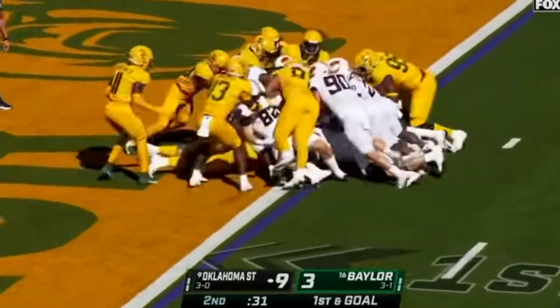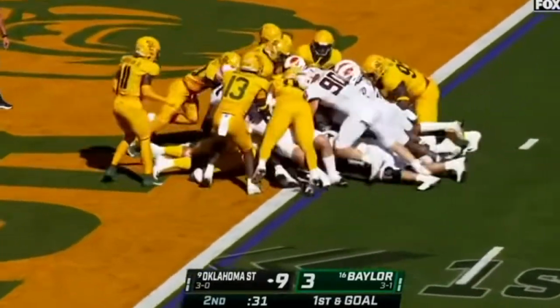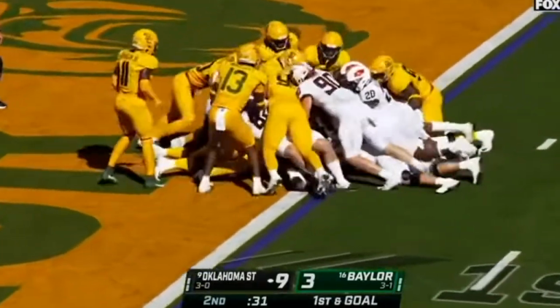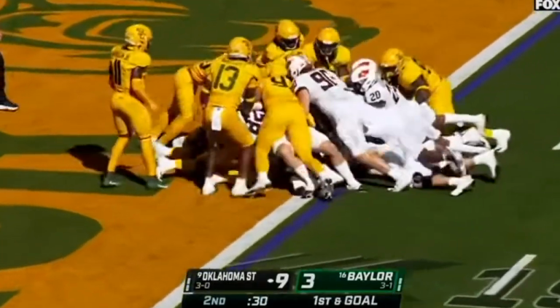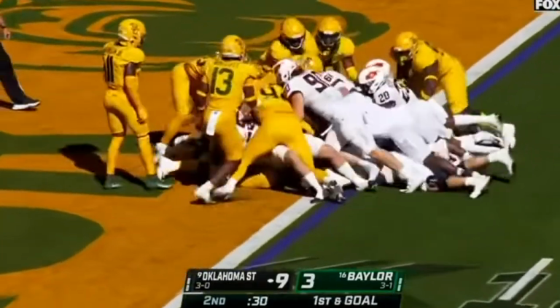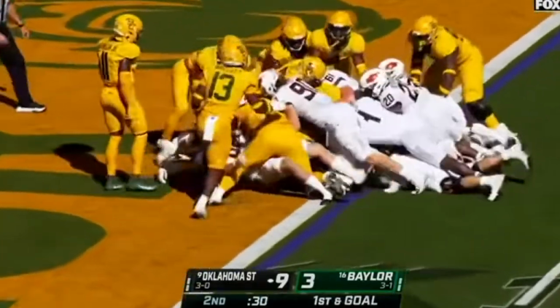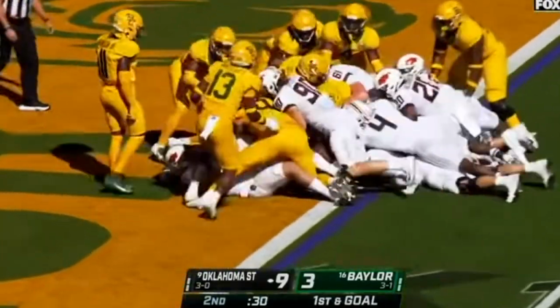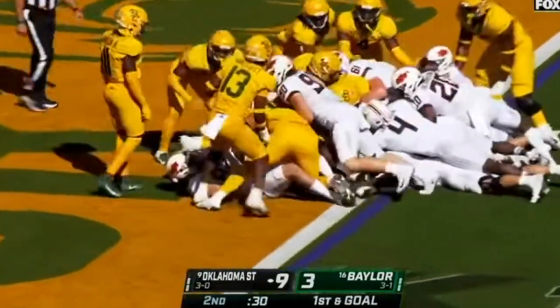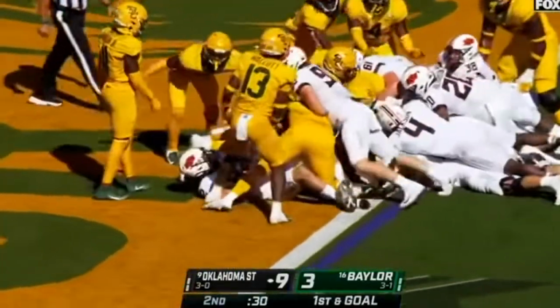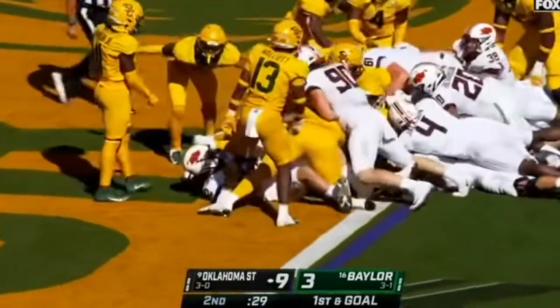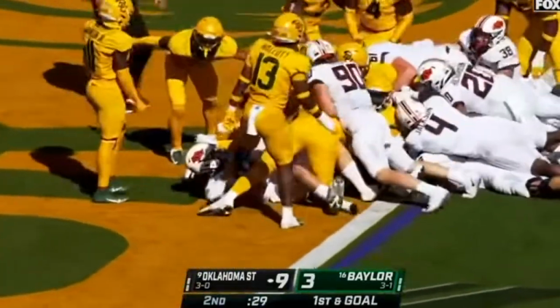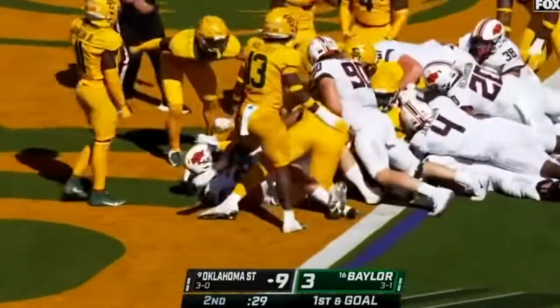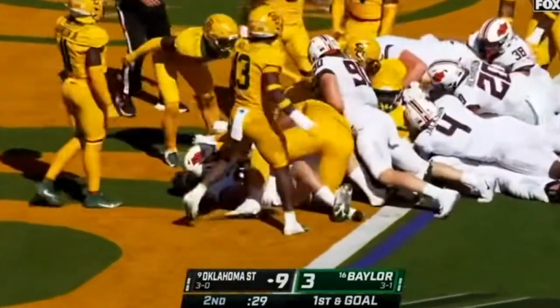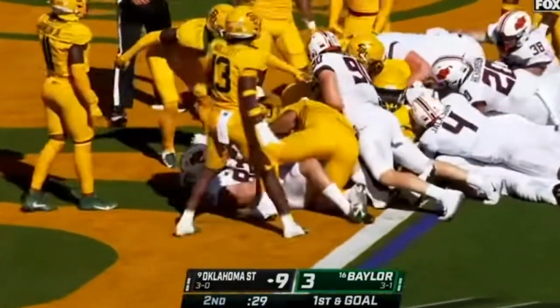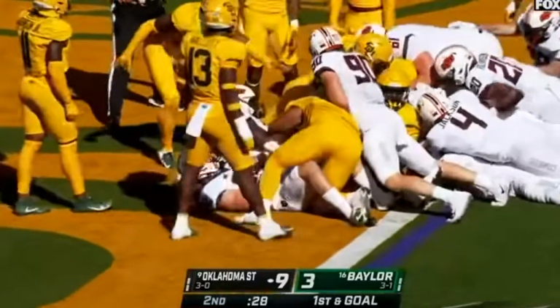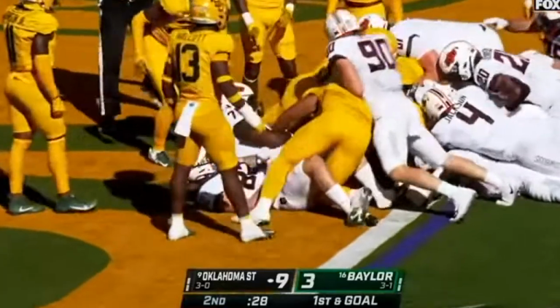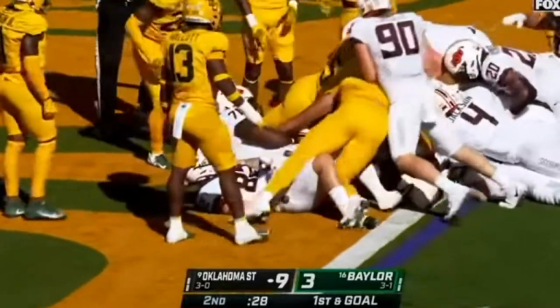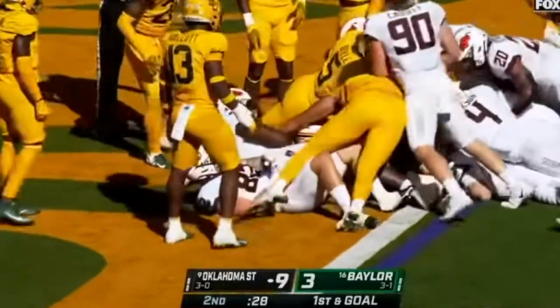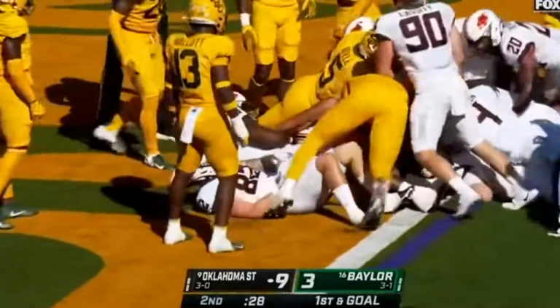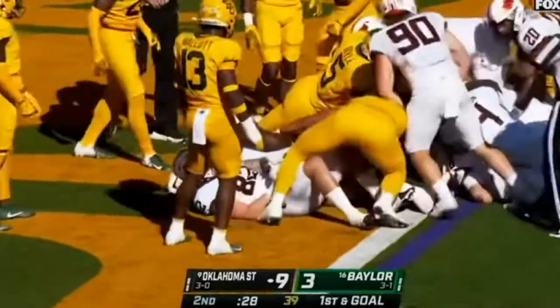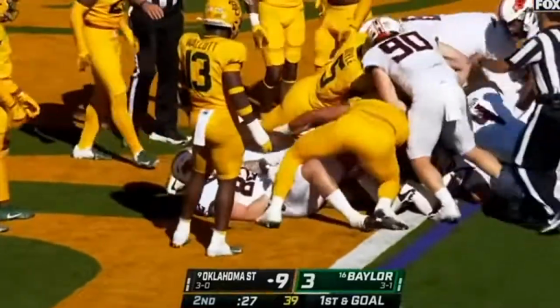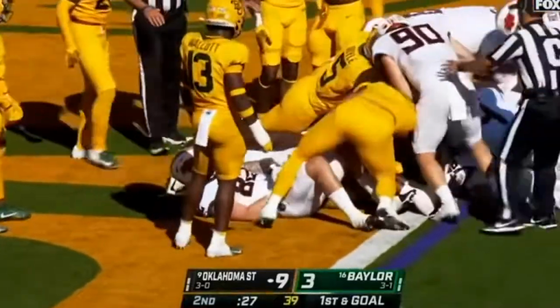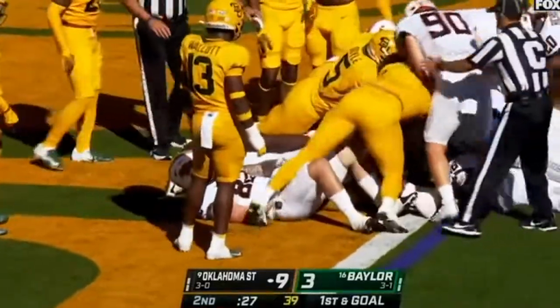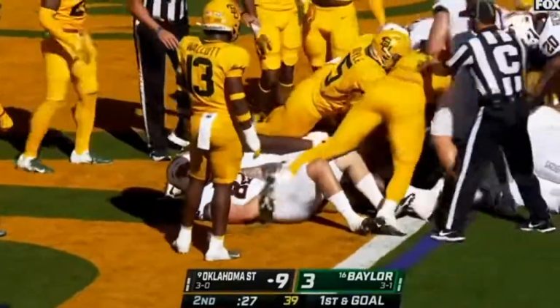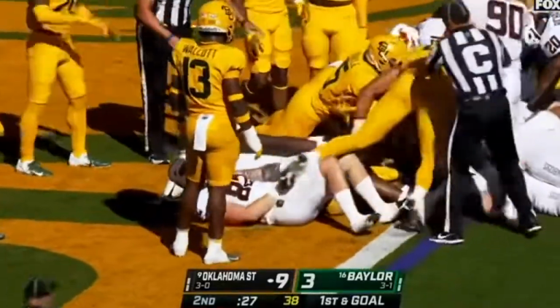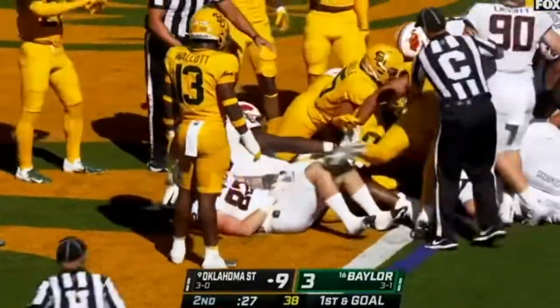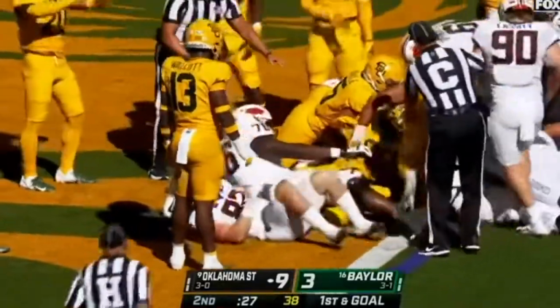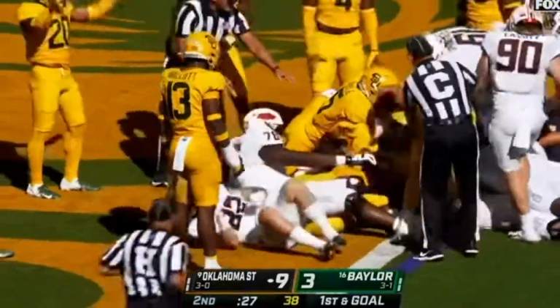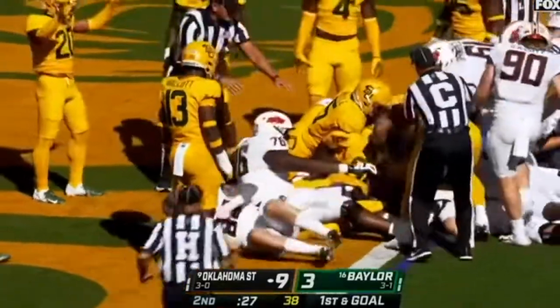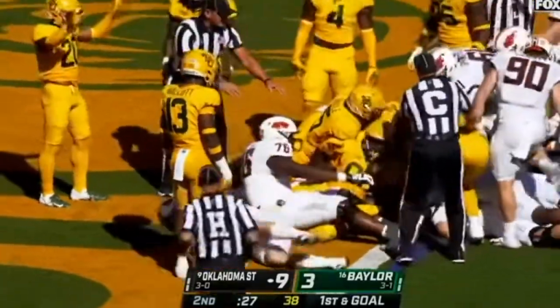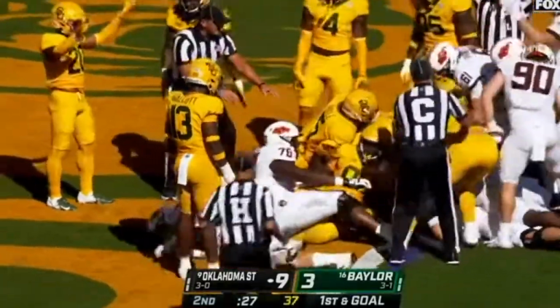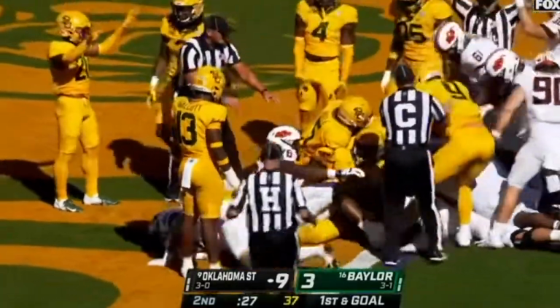First and goal from the one for Oklahoma State against Baylor, and Spencer Sanders is in. Touchdown.